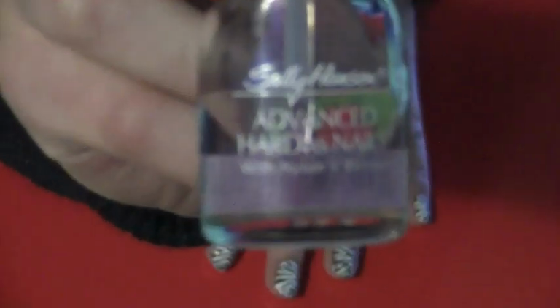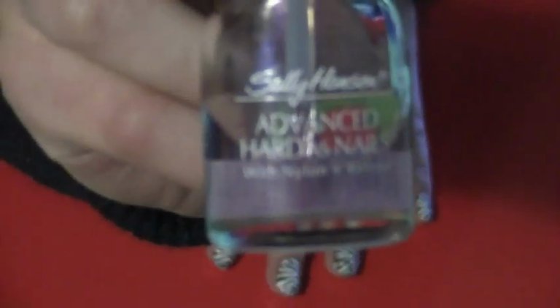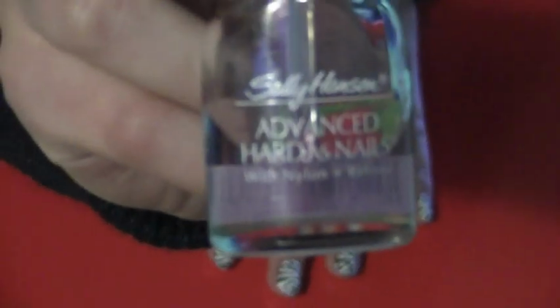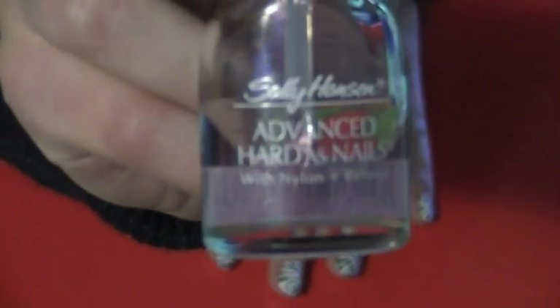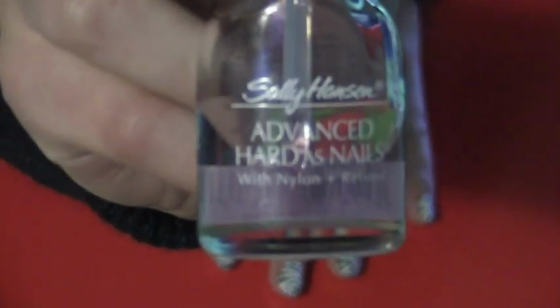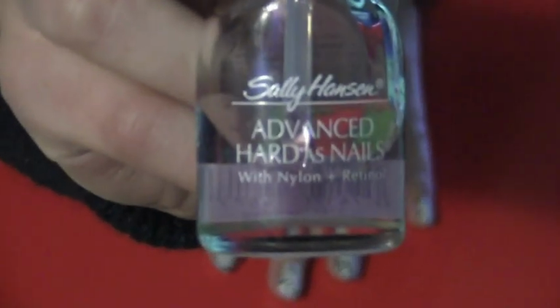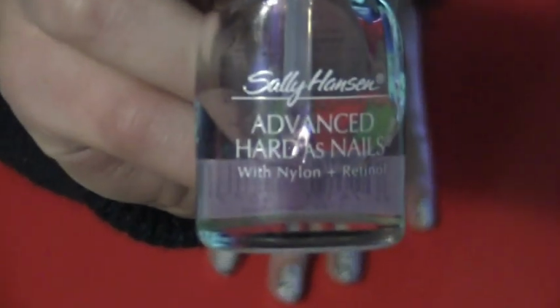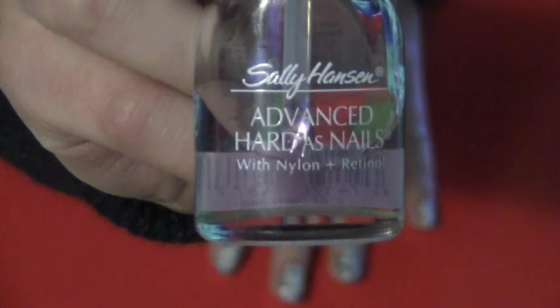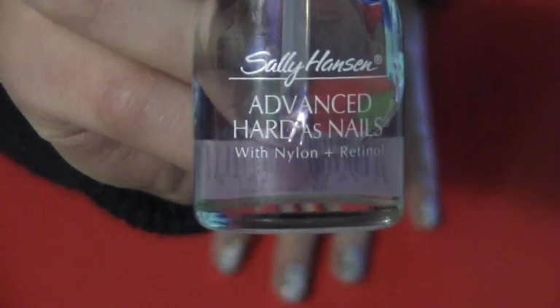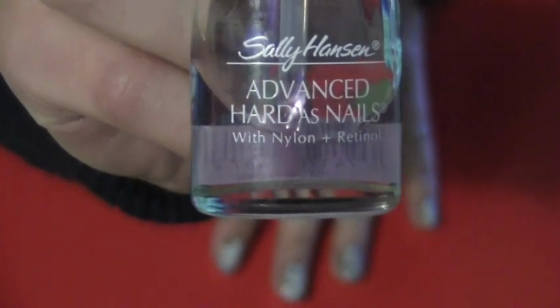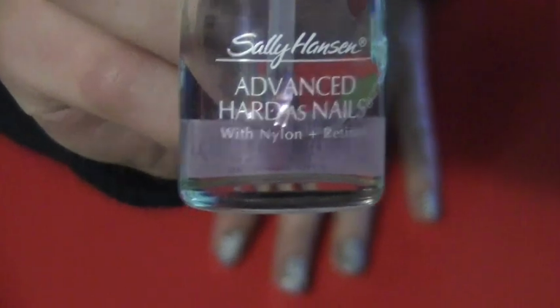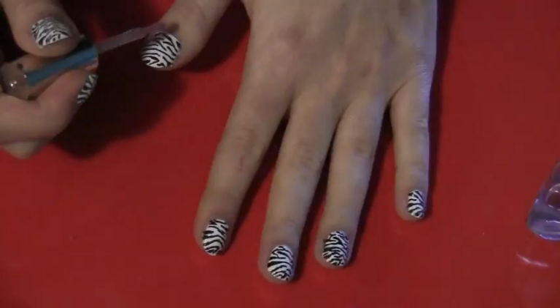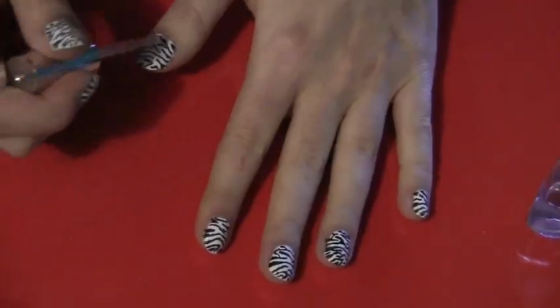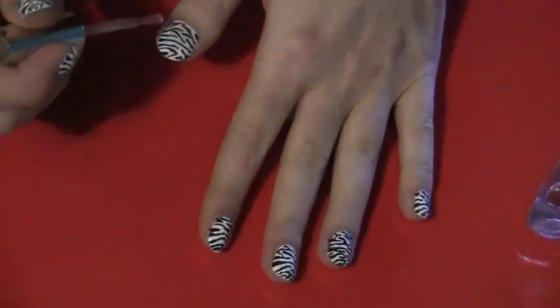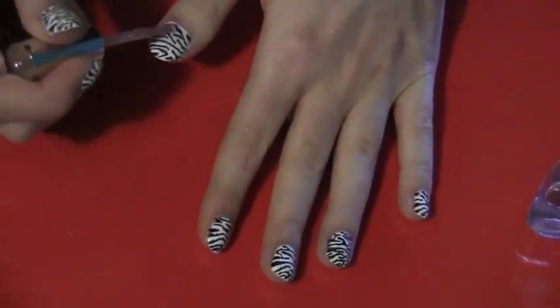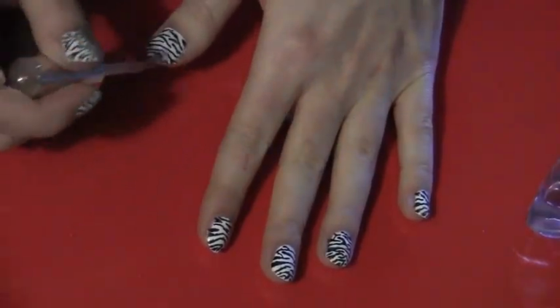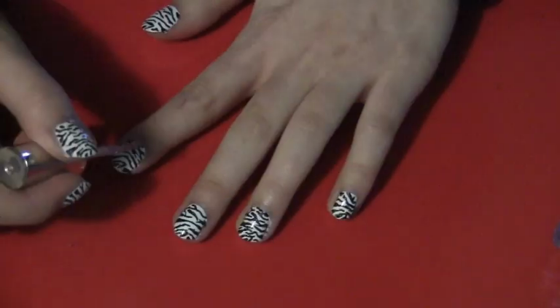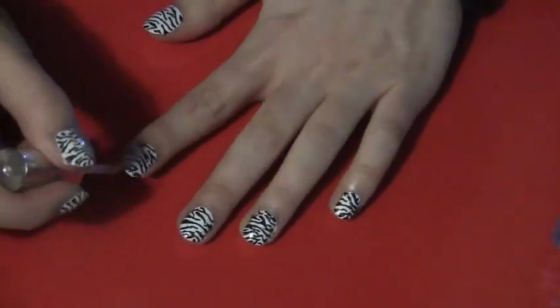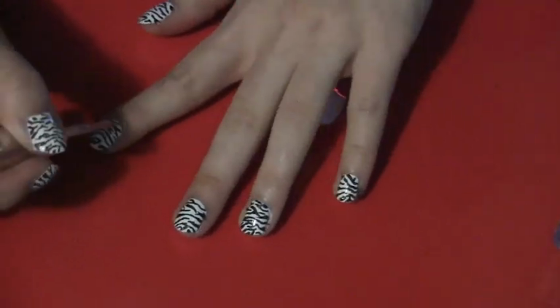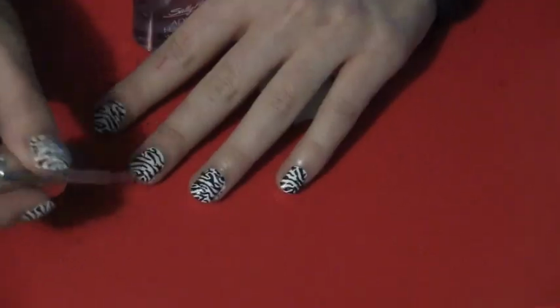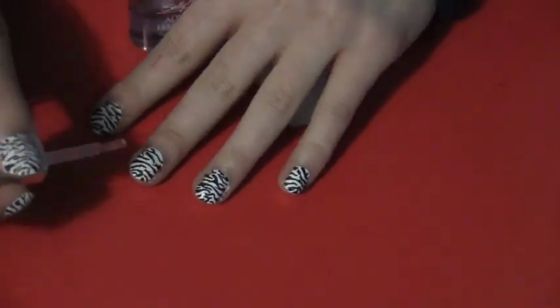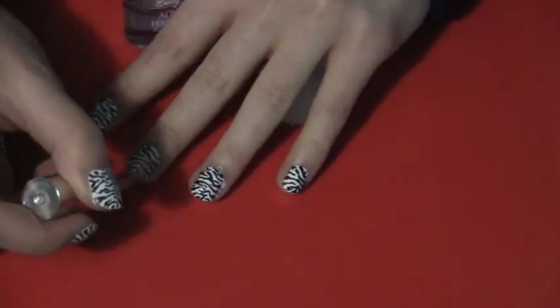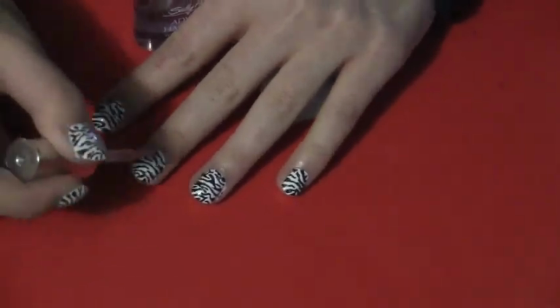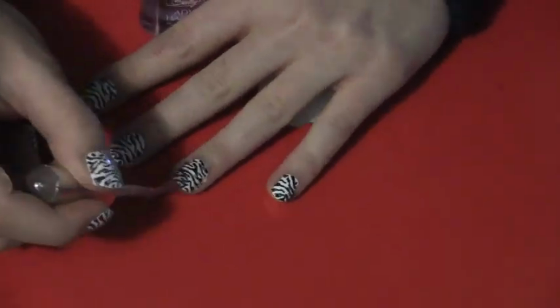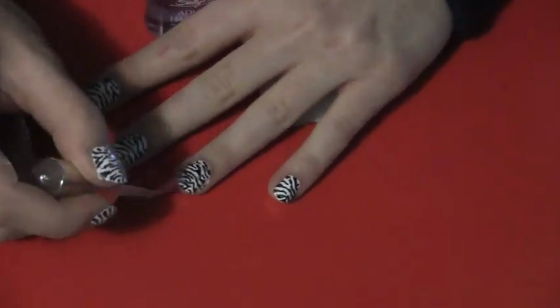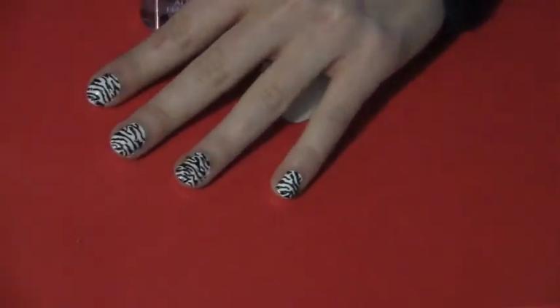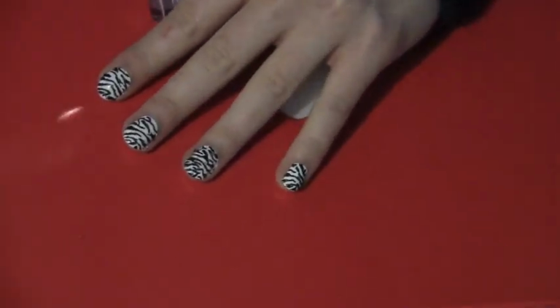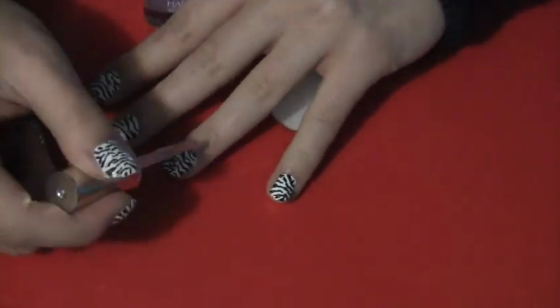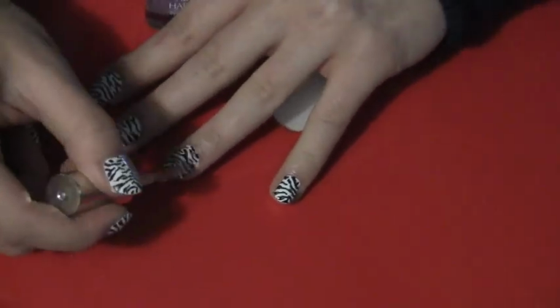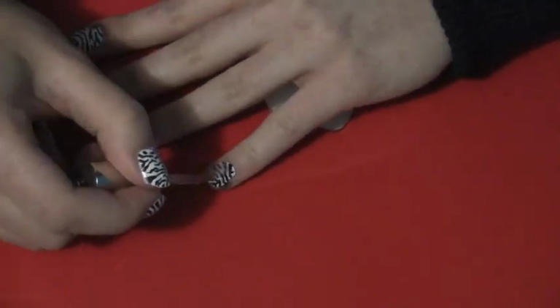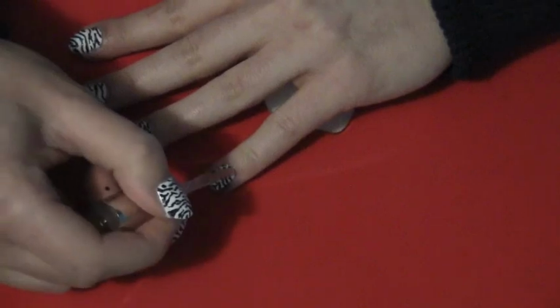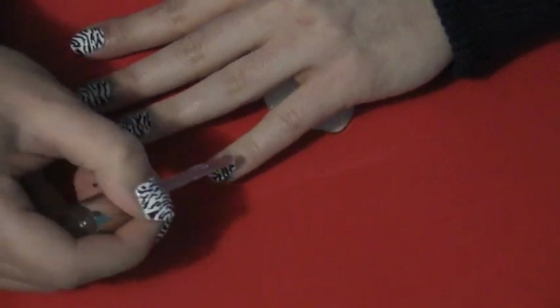Then you need to paint your nails with a top coat. When you're using a black nail art pen, or any nail art pen for that matter, you have to paint your nails with a top coat.